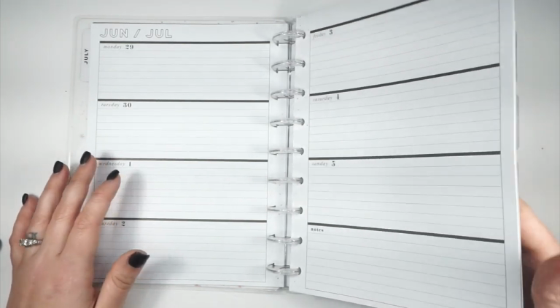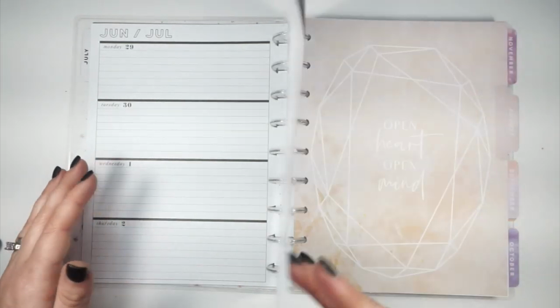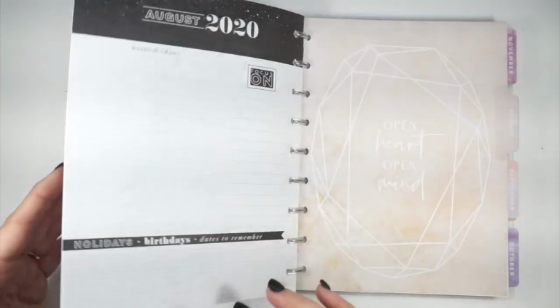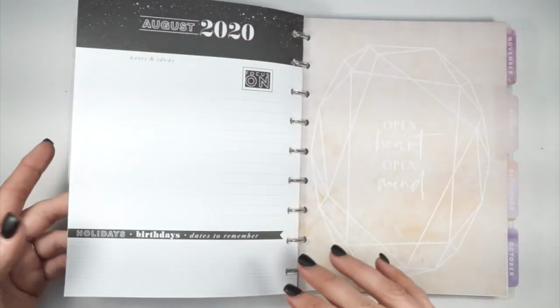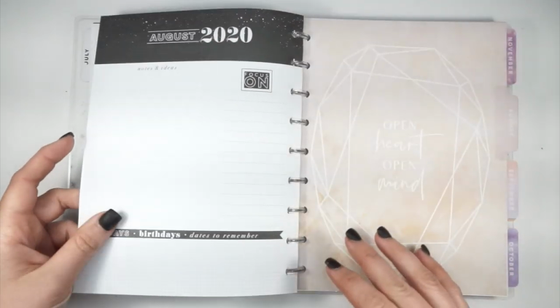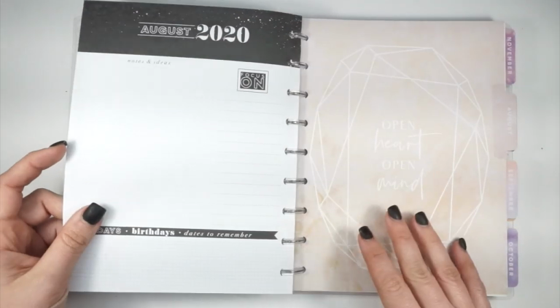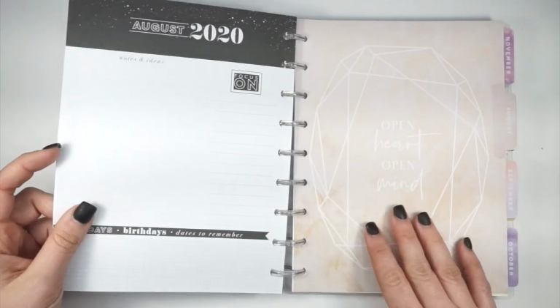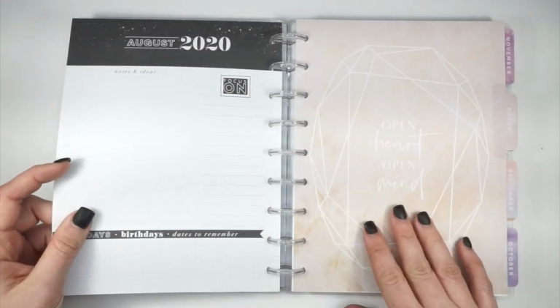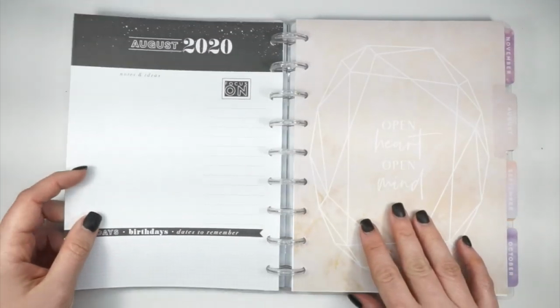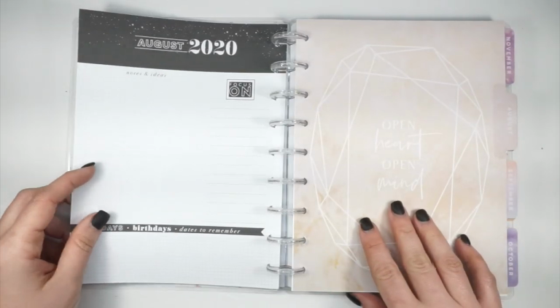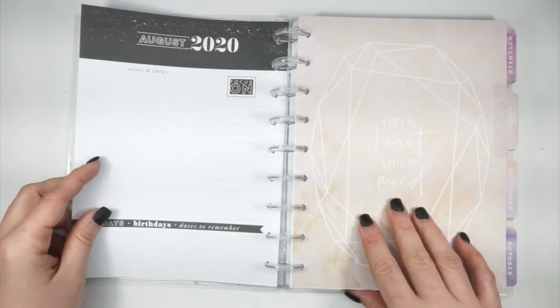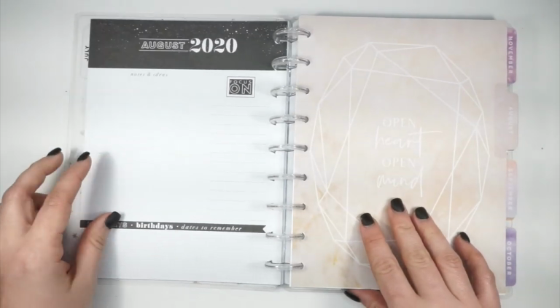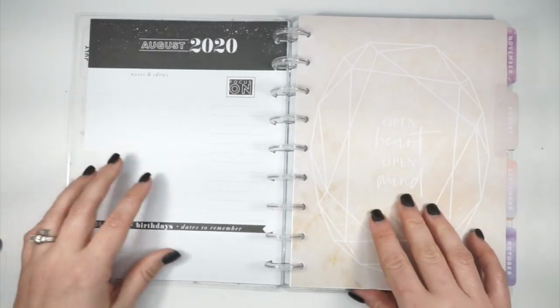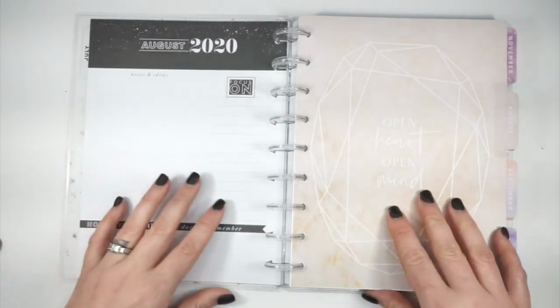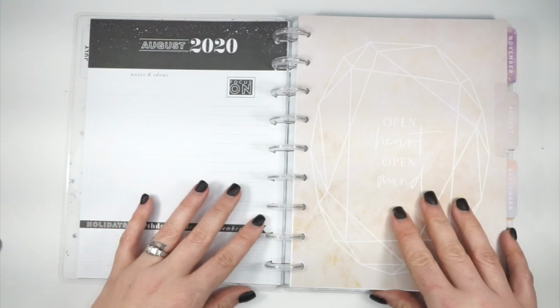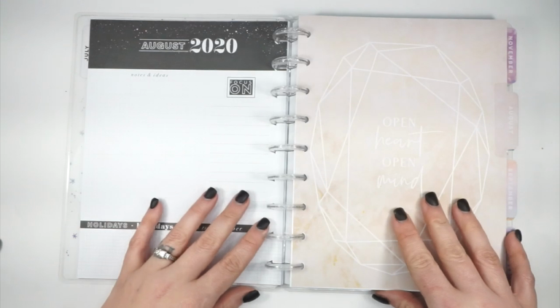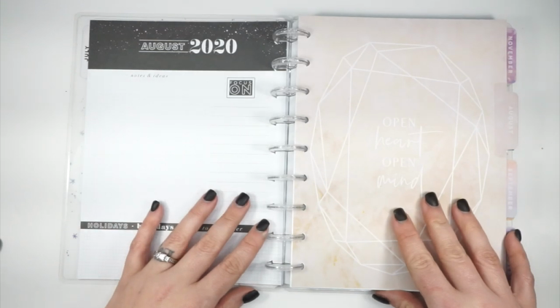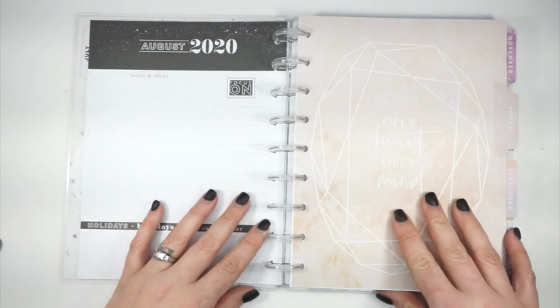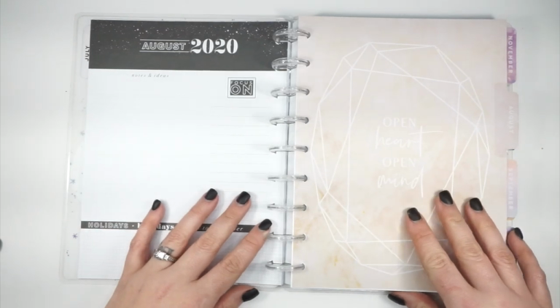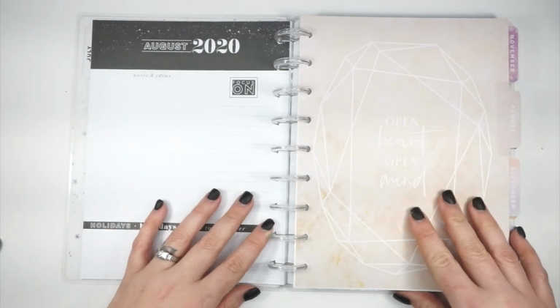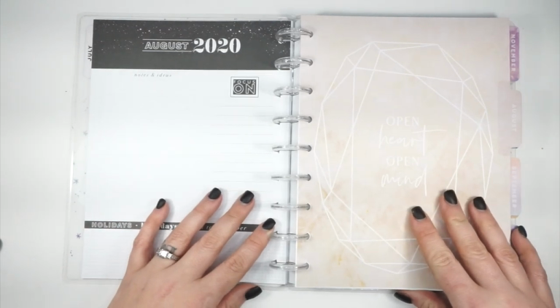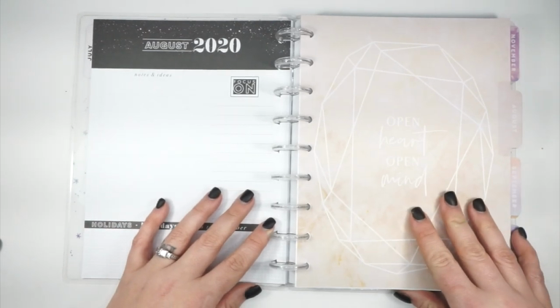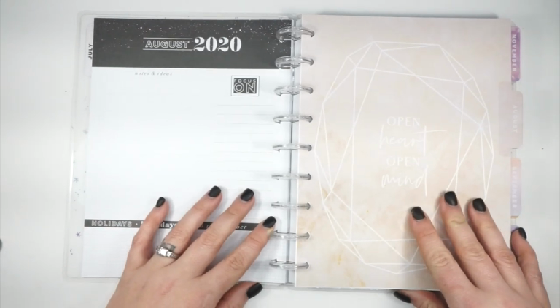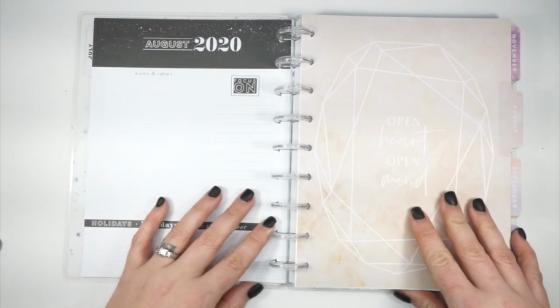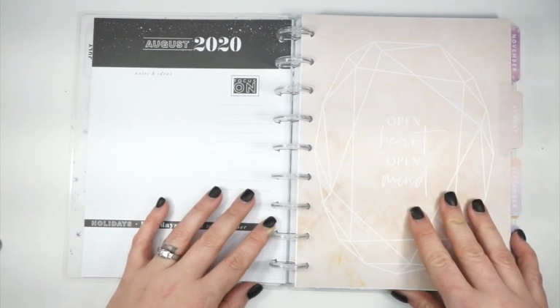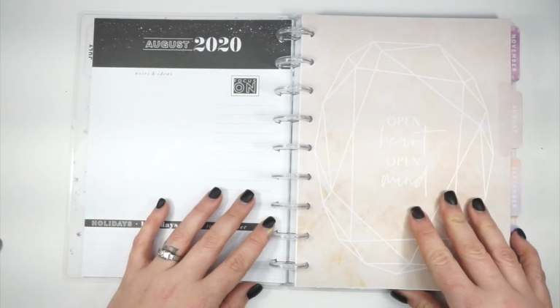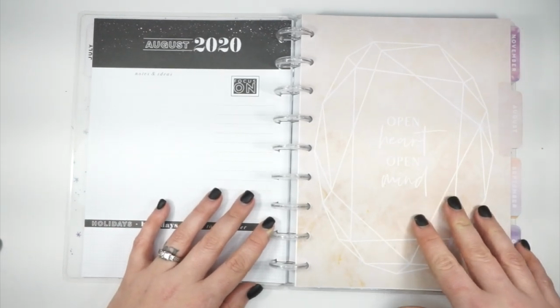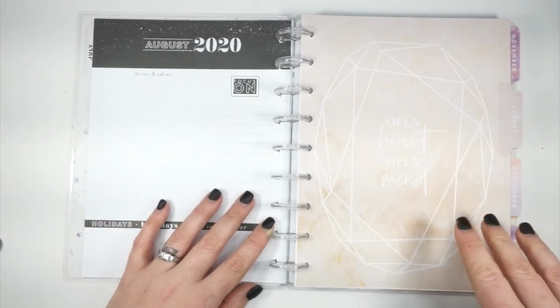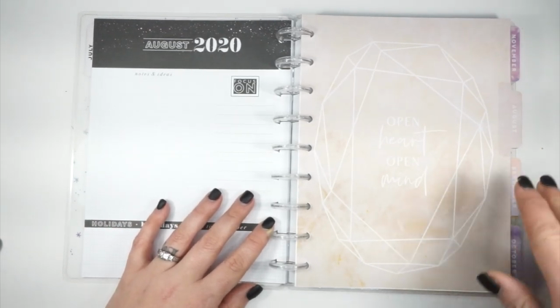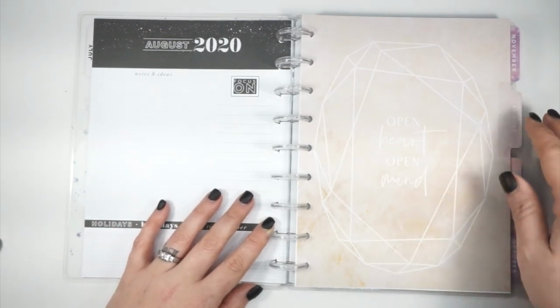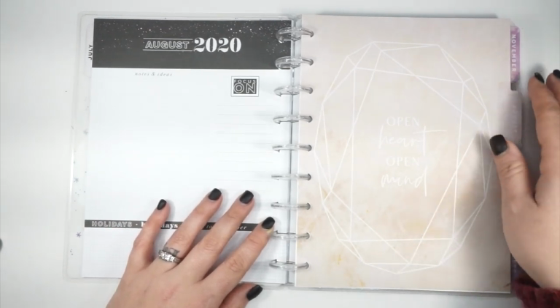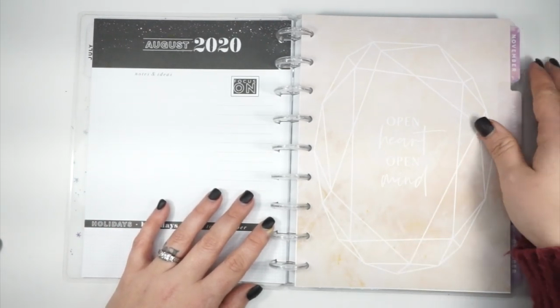So now I'm going to go ahead and flip through this with you, and I will meet you back at the end.